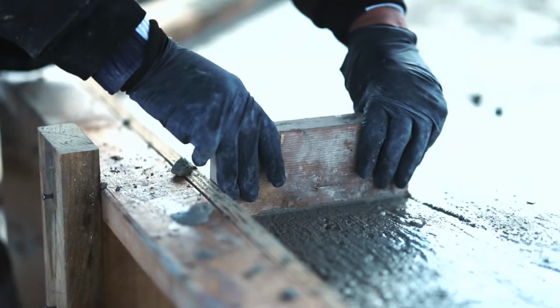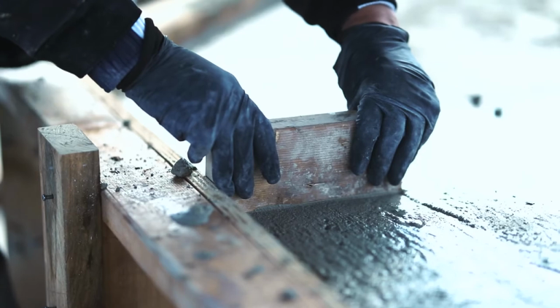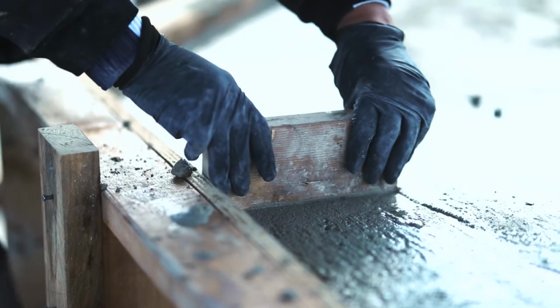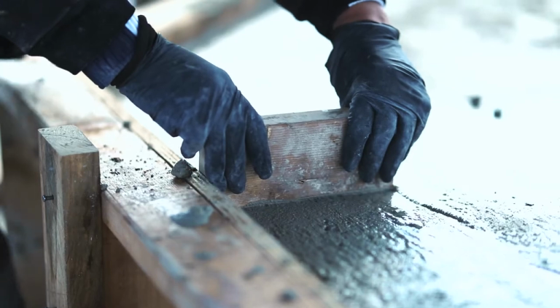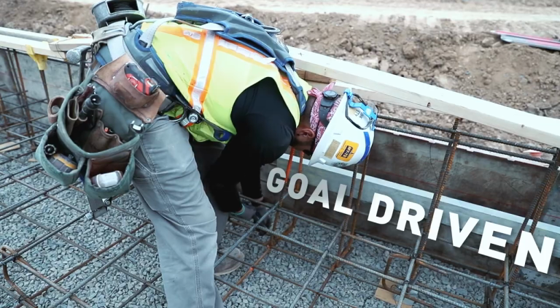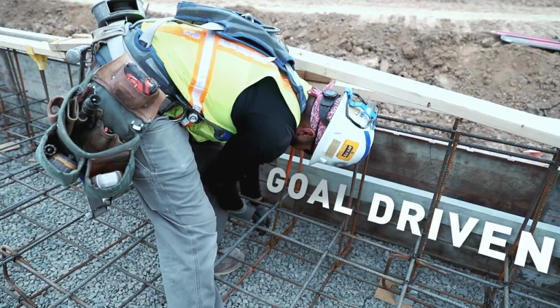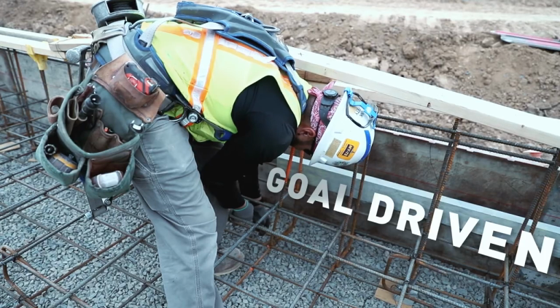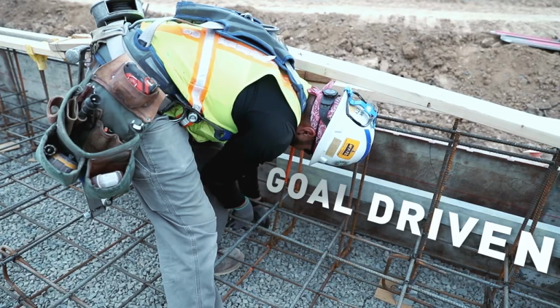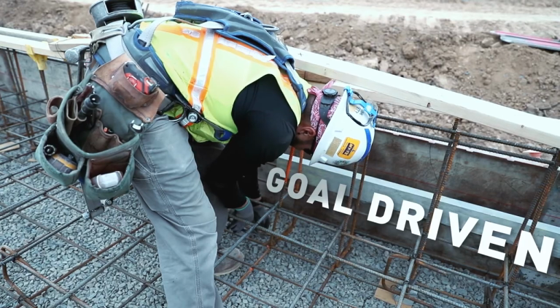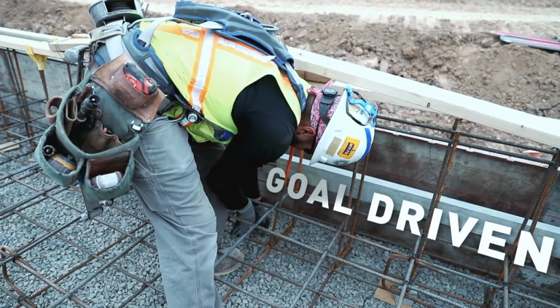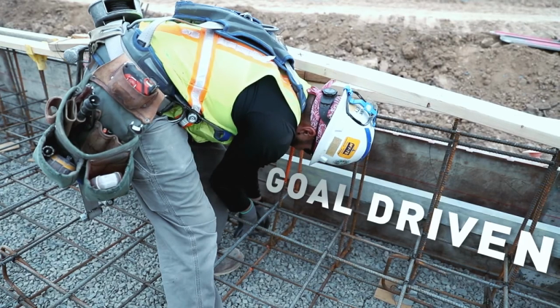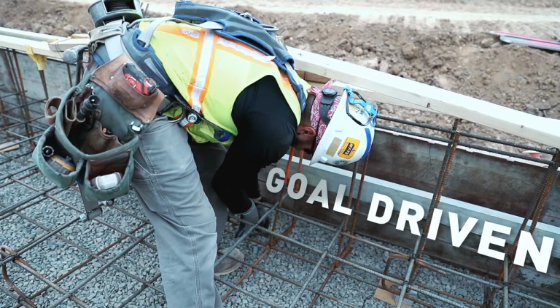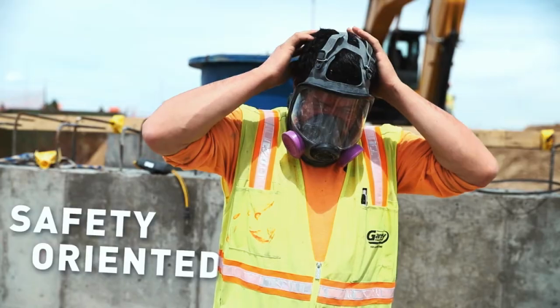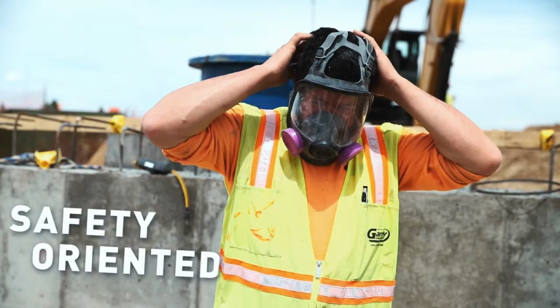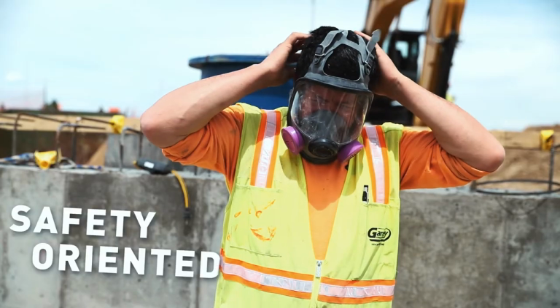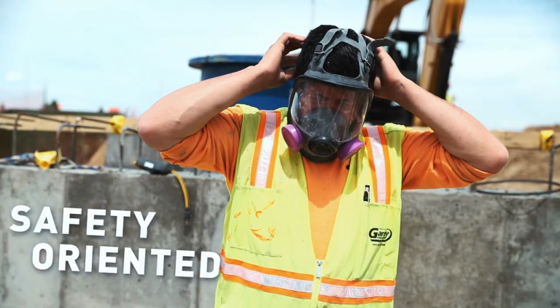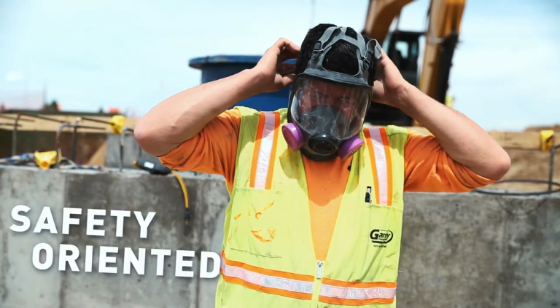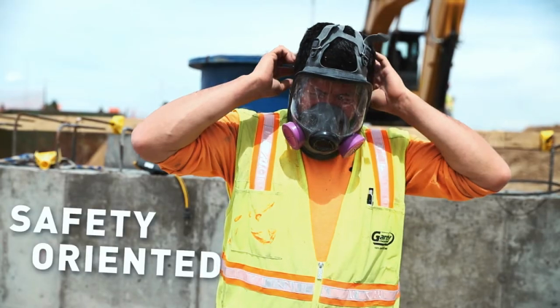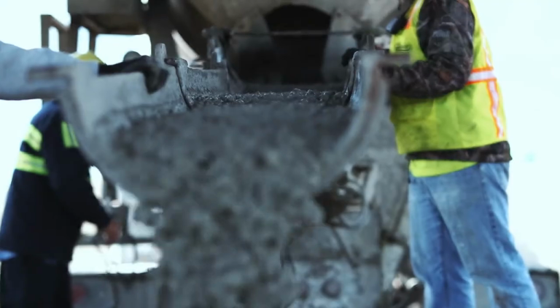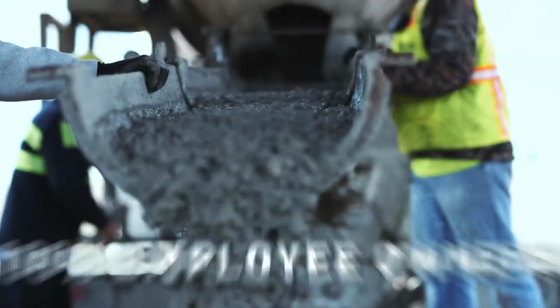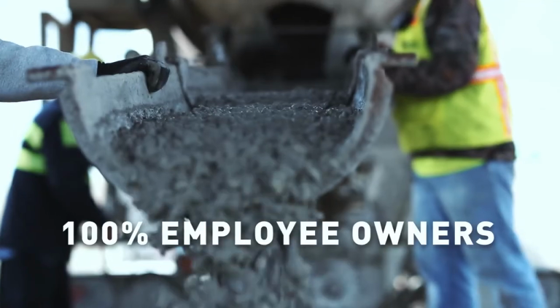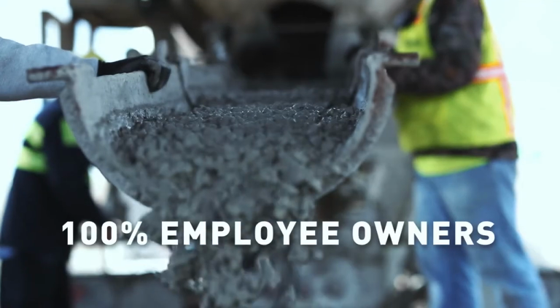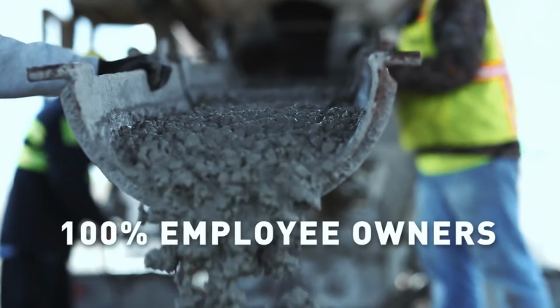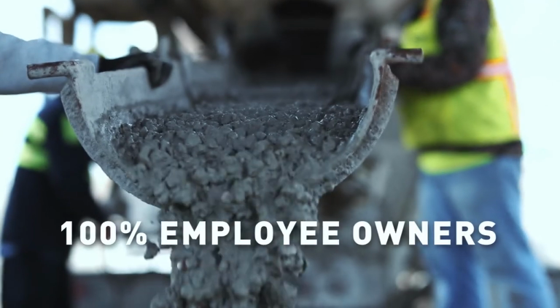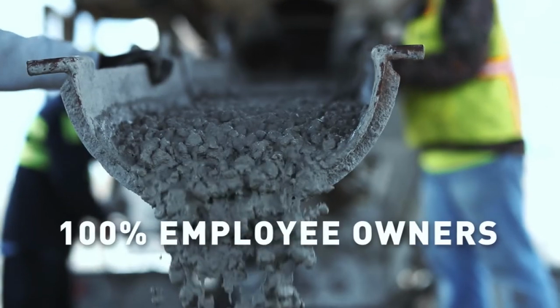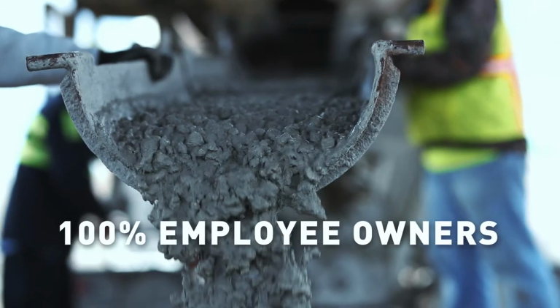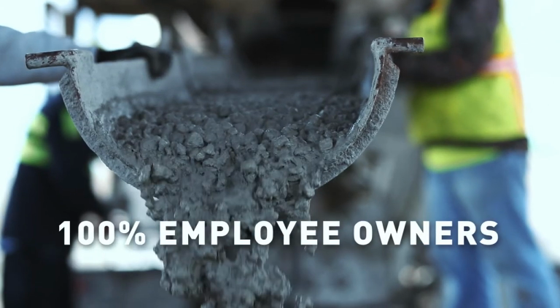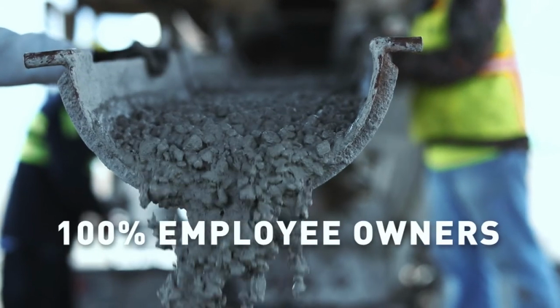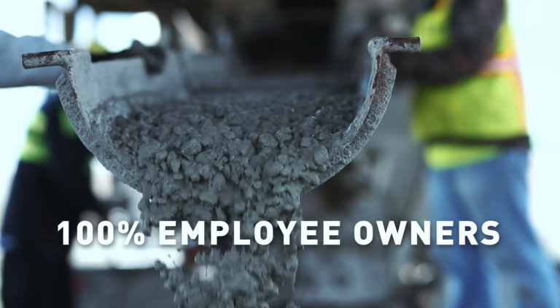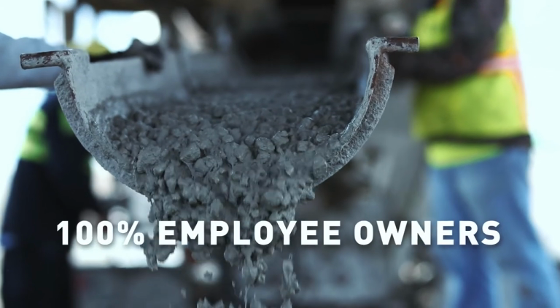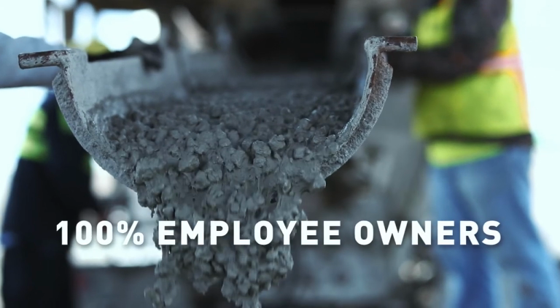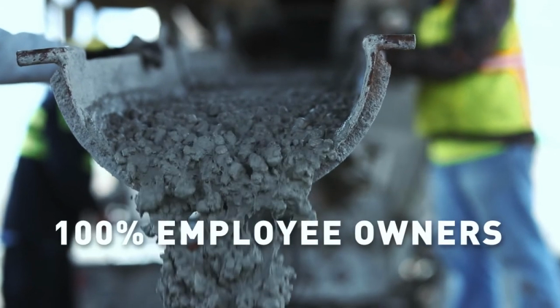Our concrete finishers have unique qualifications: they are goal-driven, safety-oriented, and 100% employee owners.